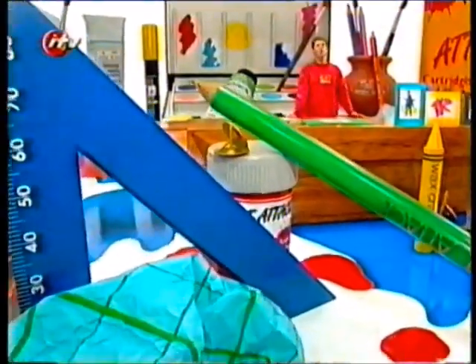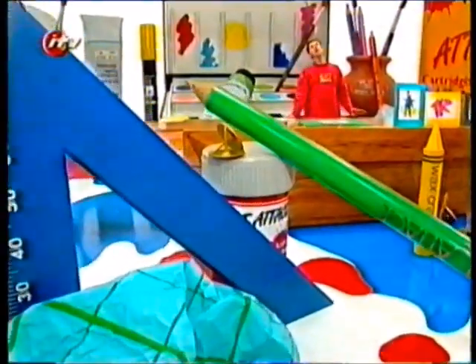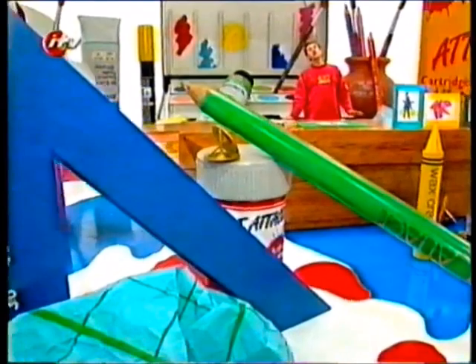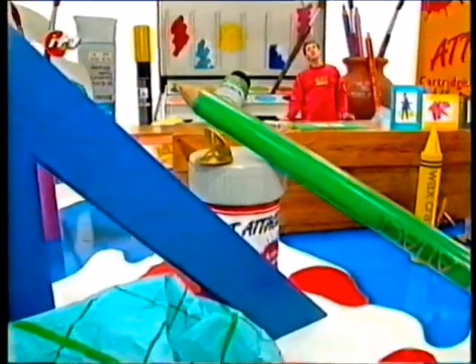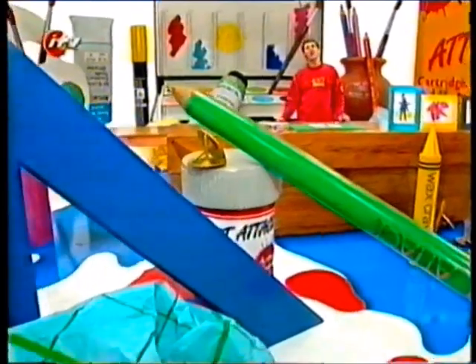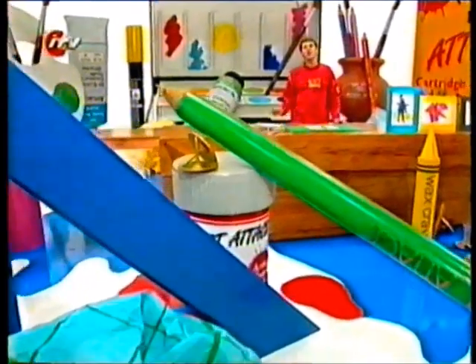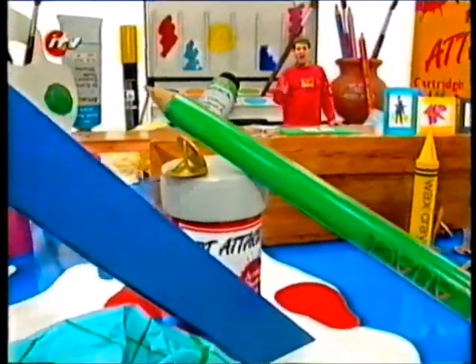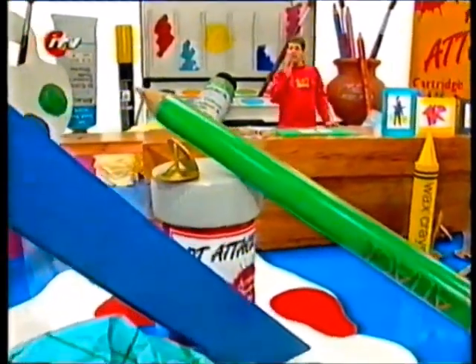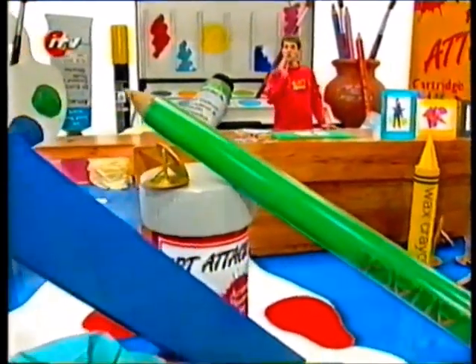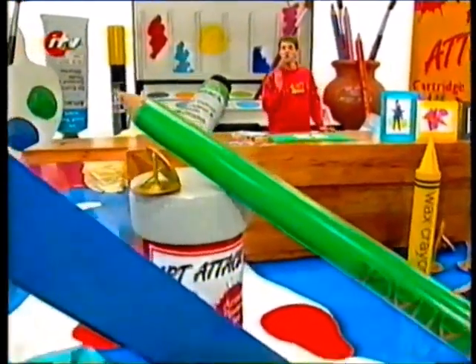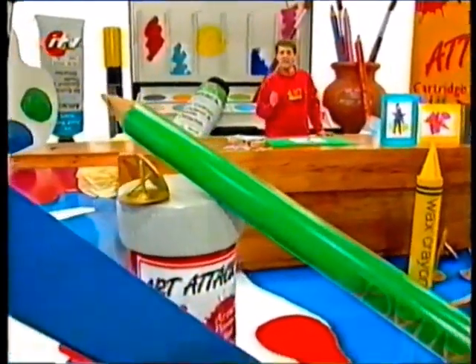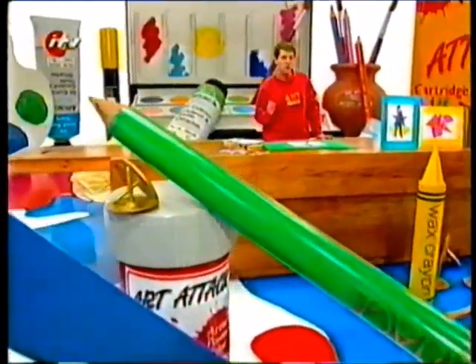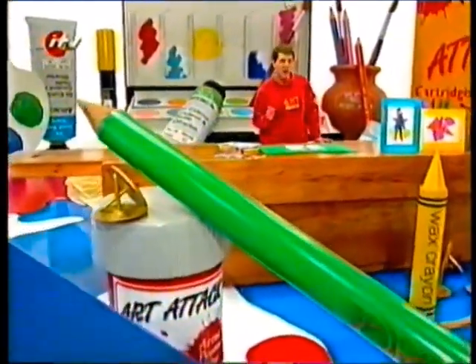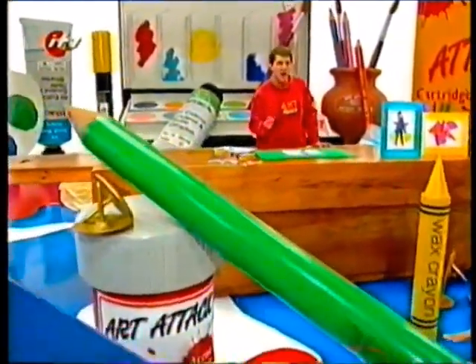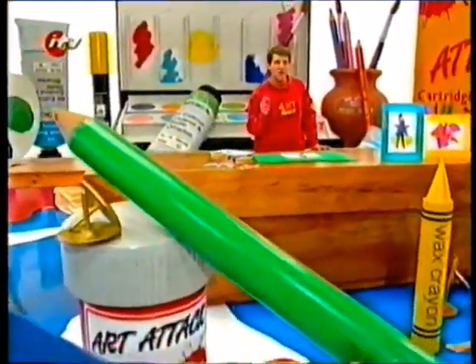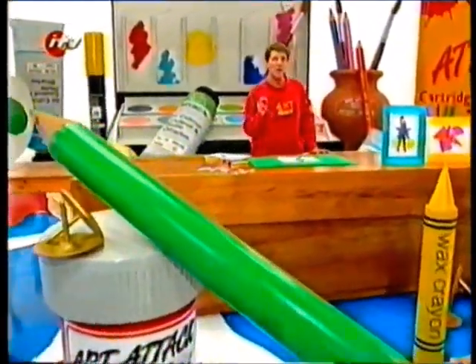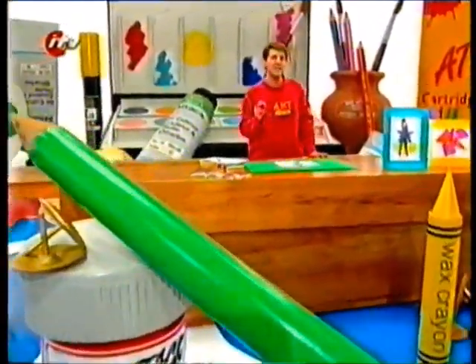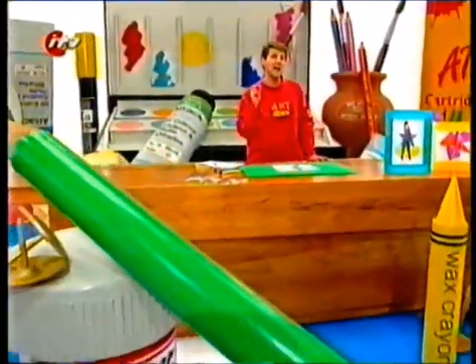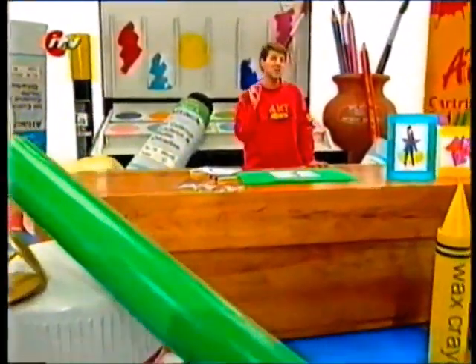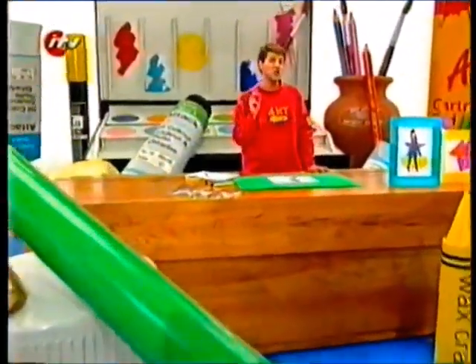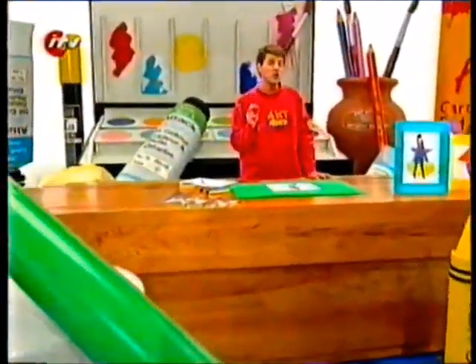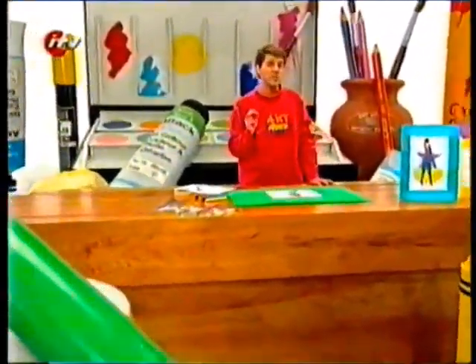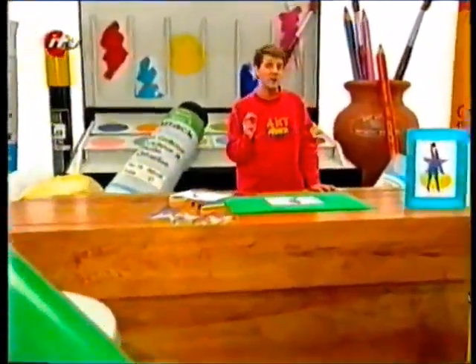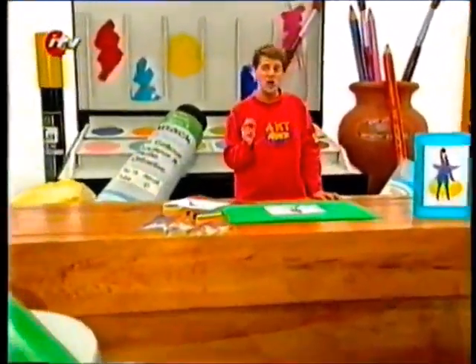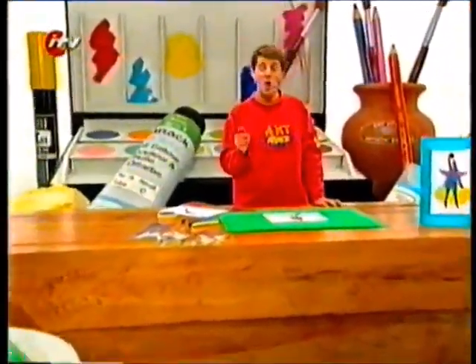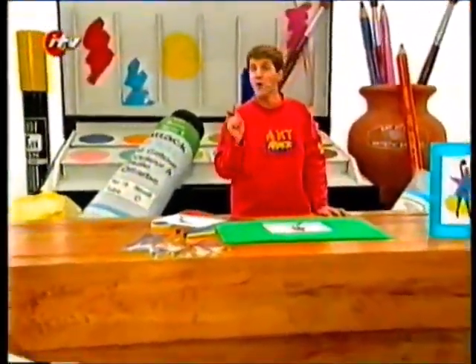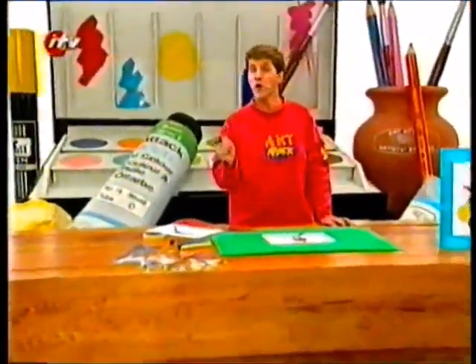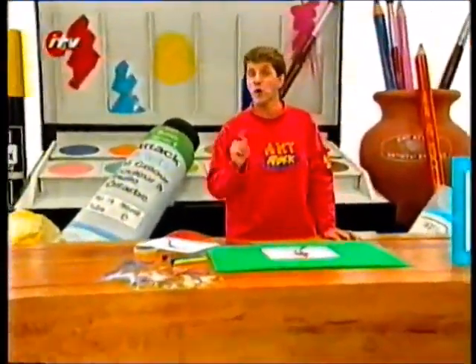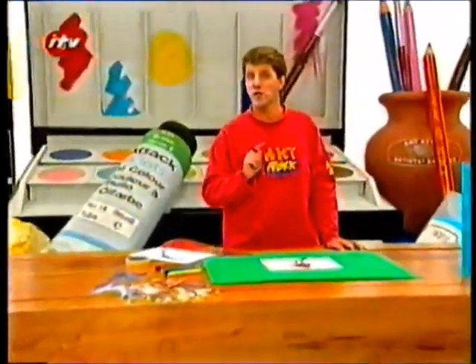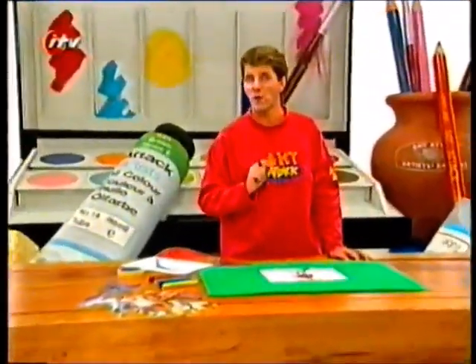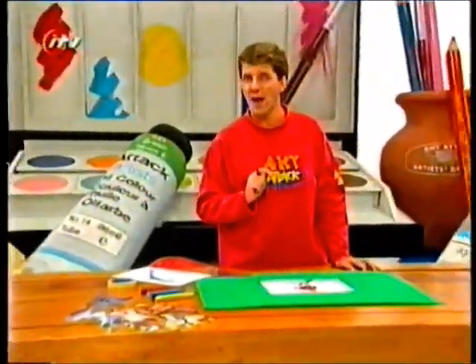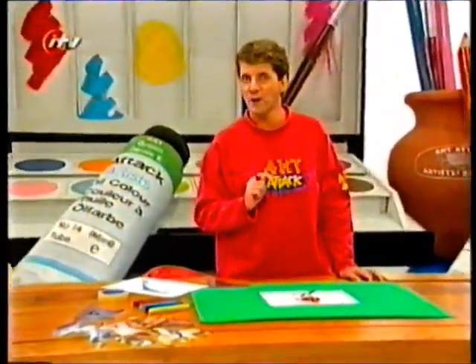Brilliant art attacks, and here's a really good way of creating a disjointed picture where the colours don't line up.